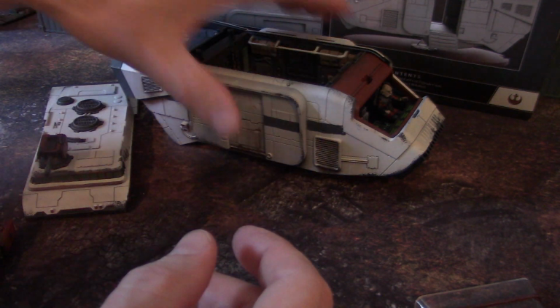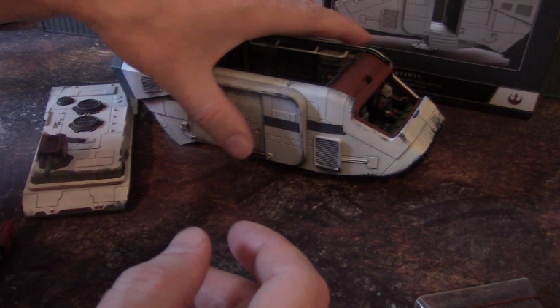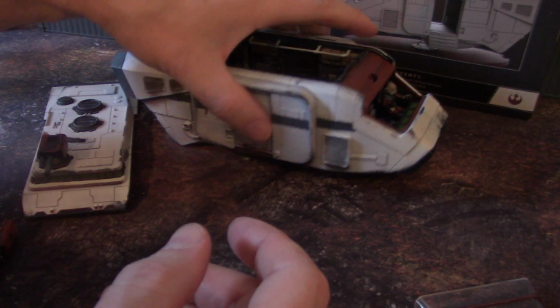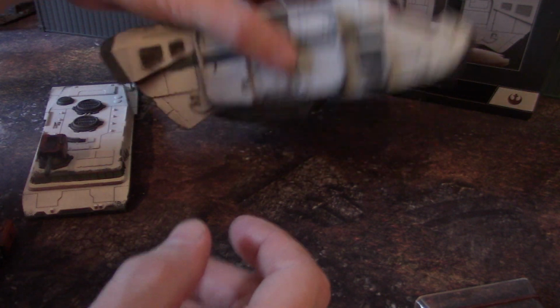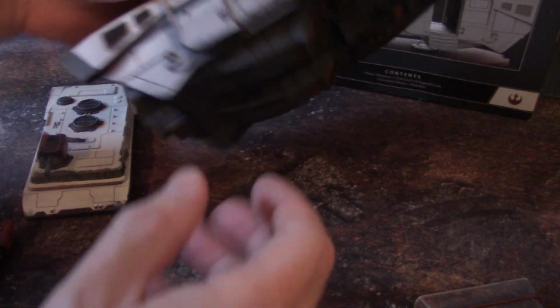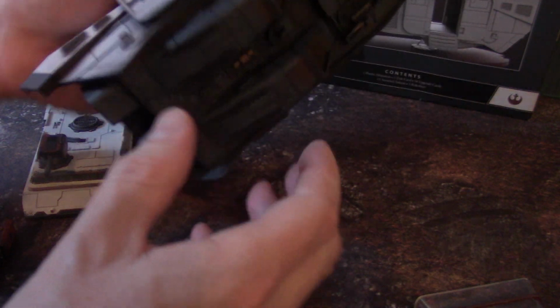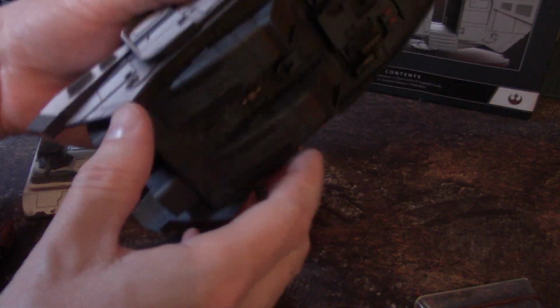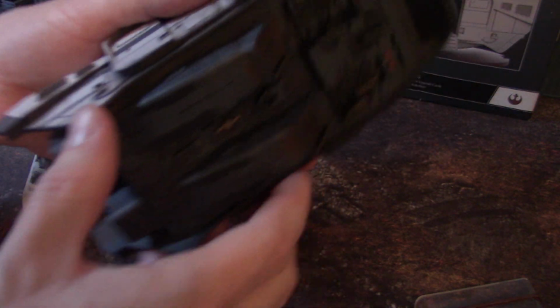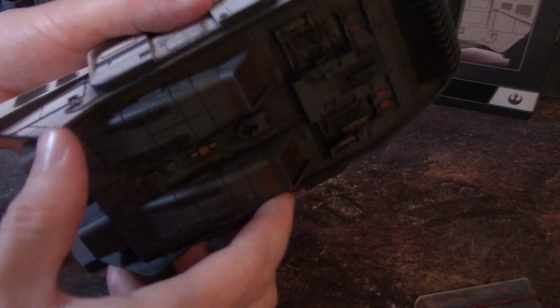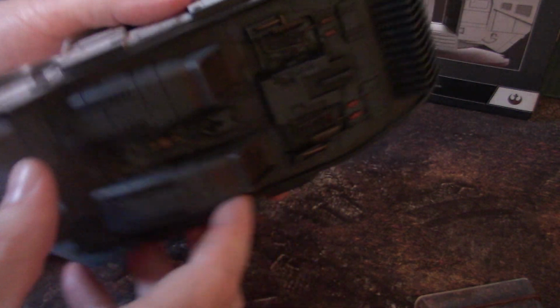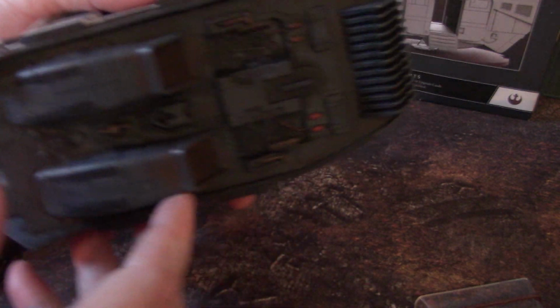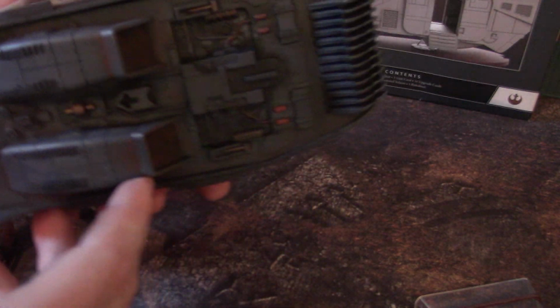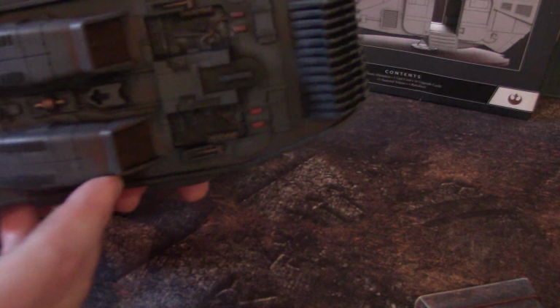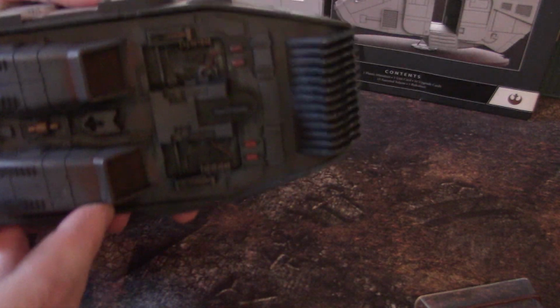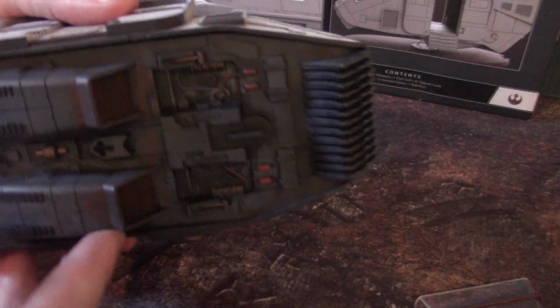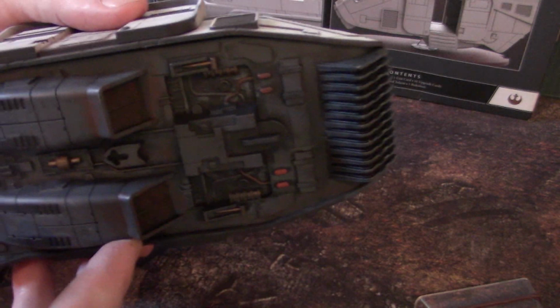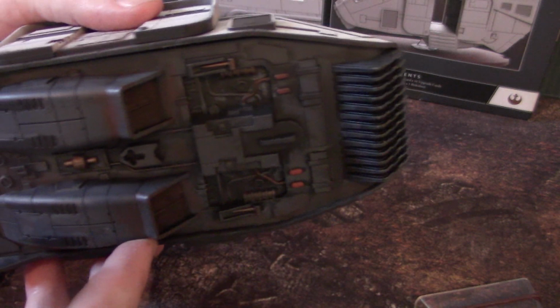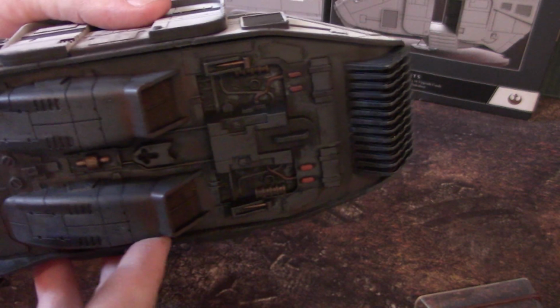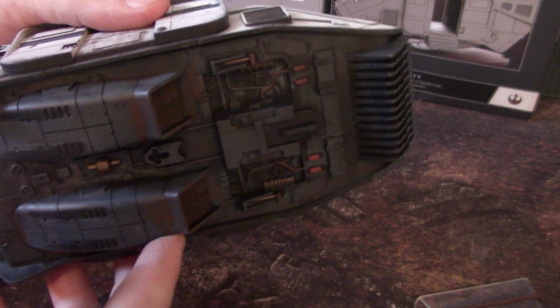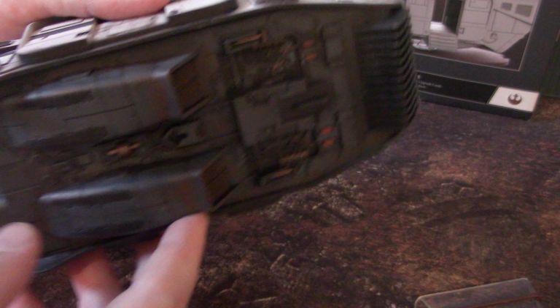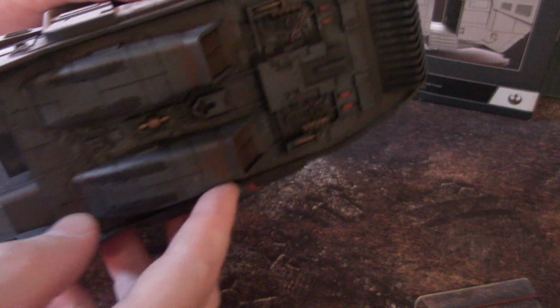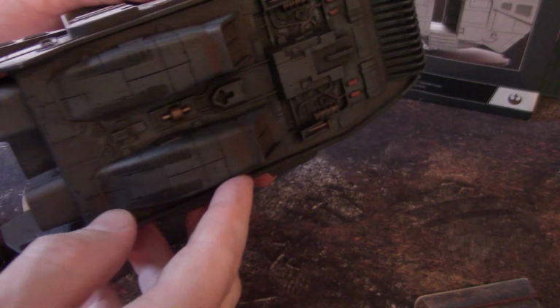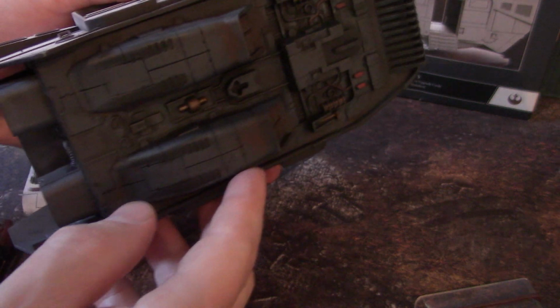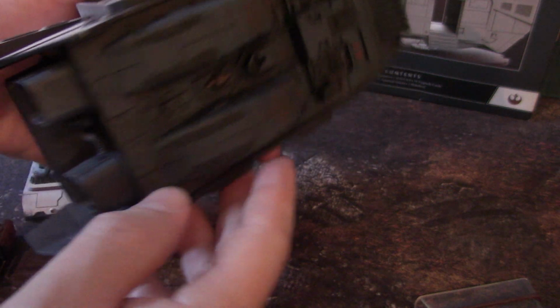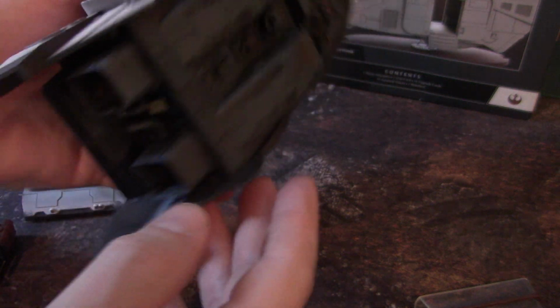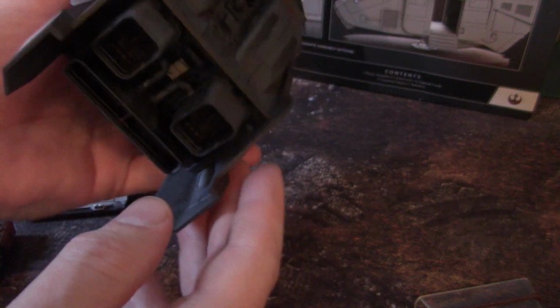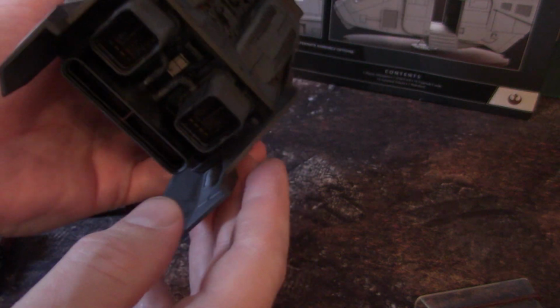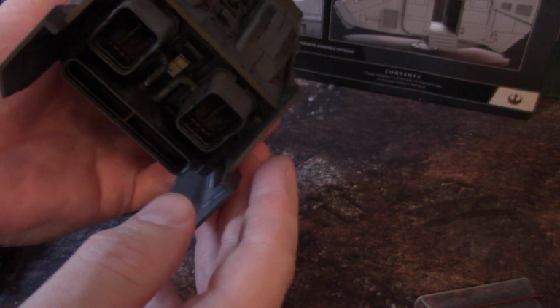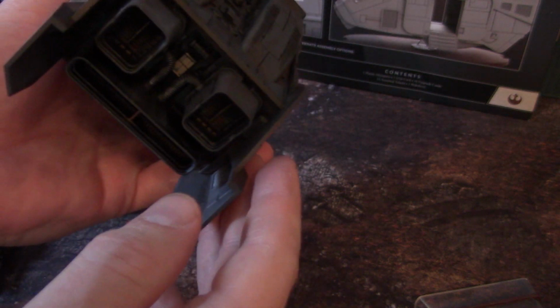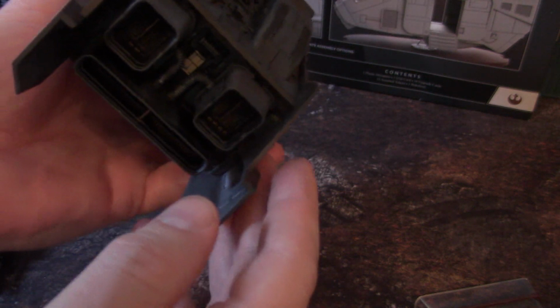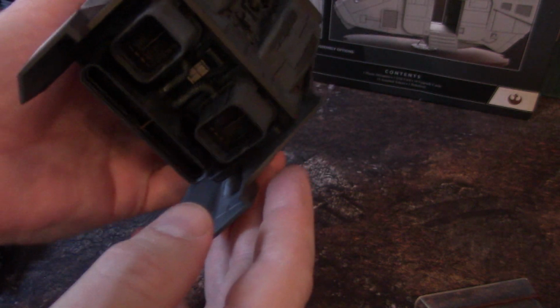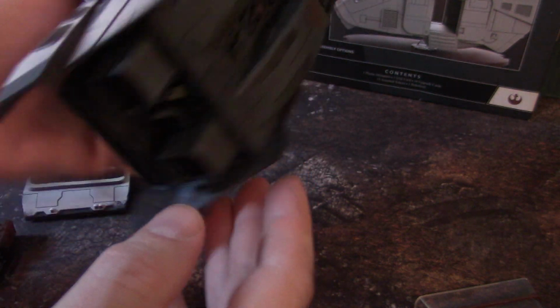And before I pull this apart, let's take a look at the bottom. There's a lot of detail and weathering on the bottom. Same thing with the engines.